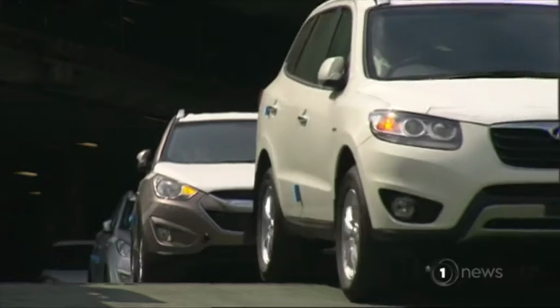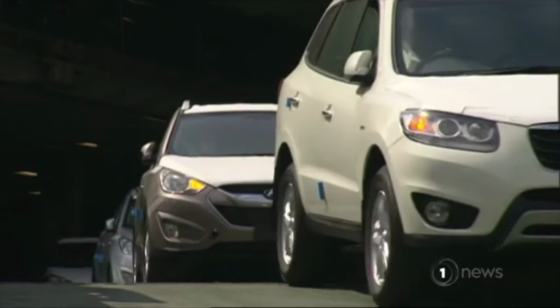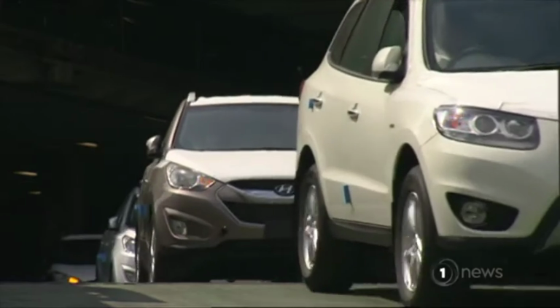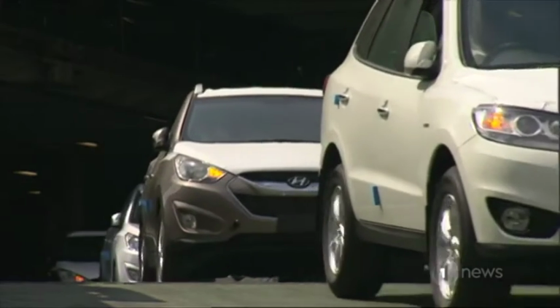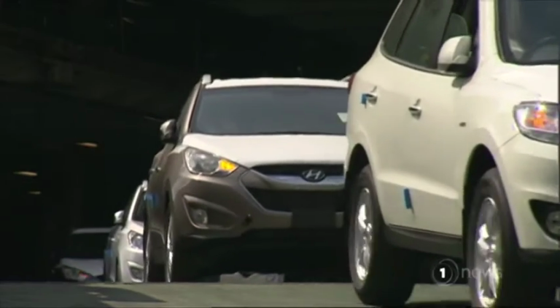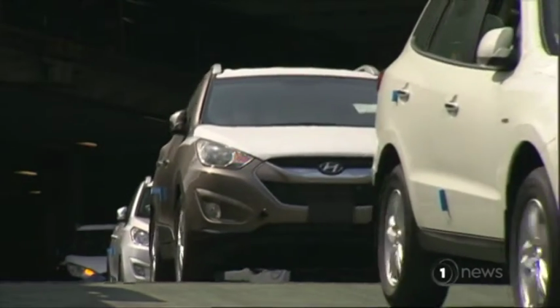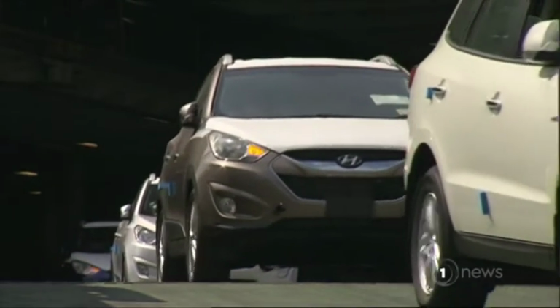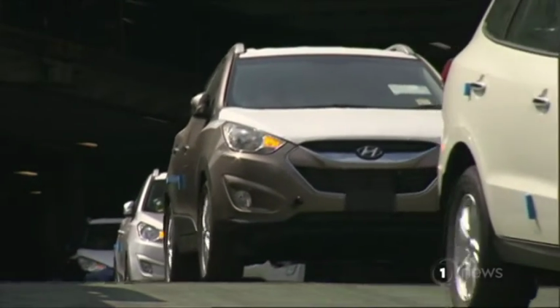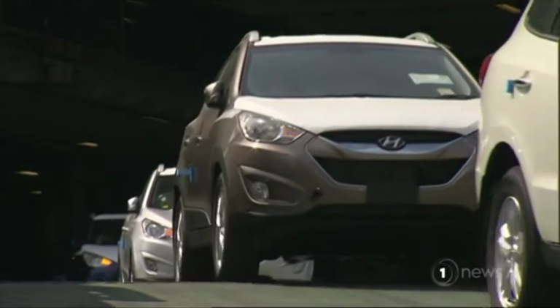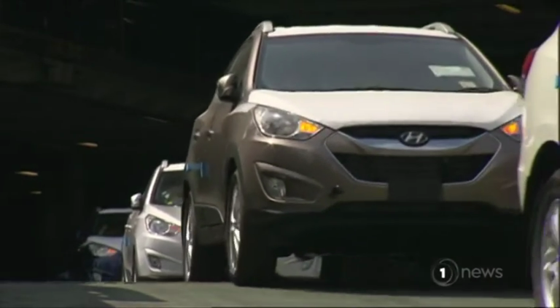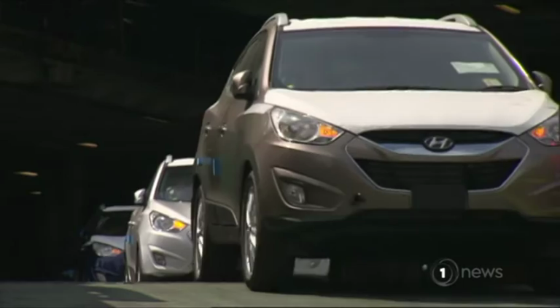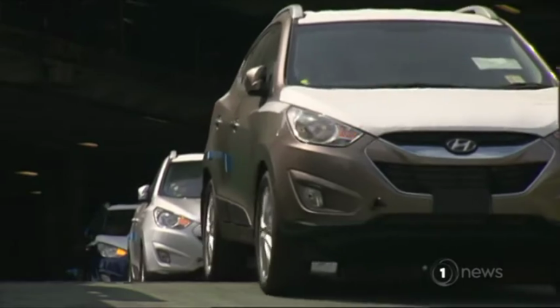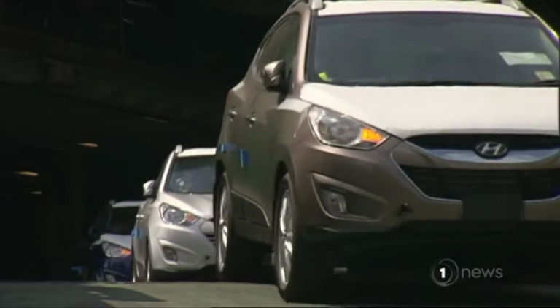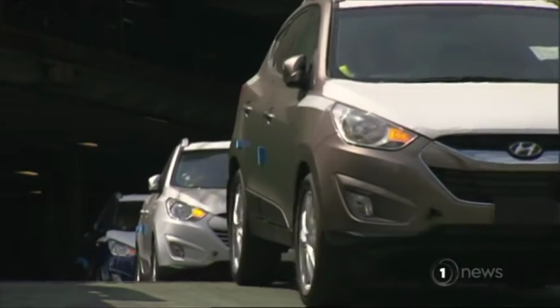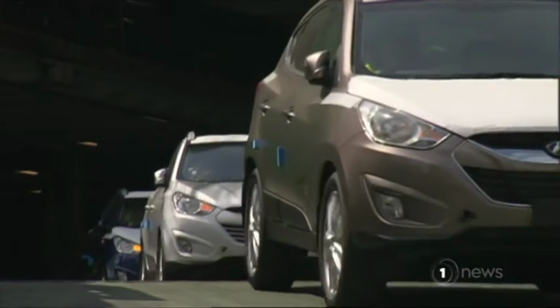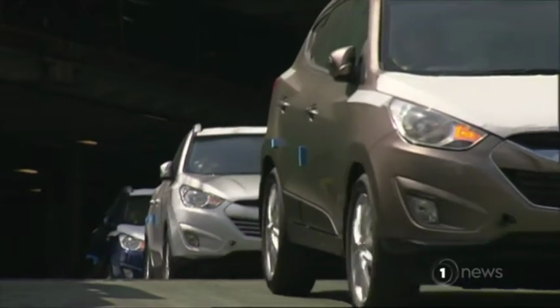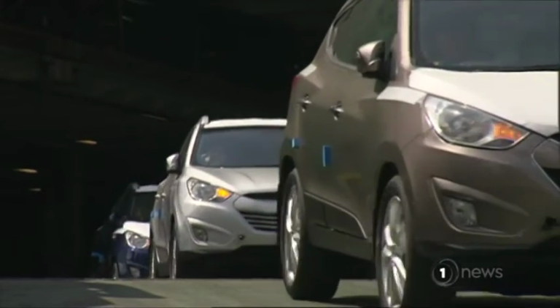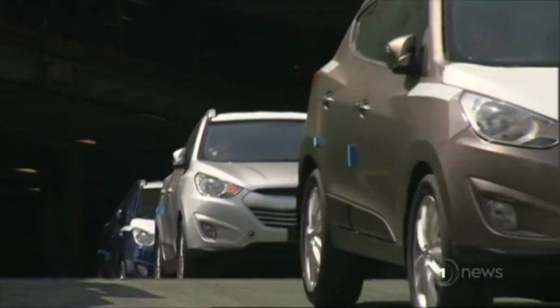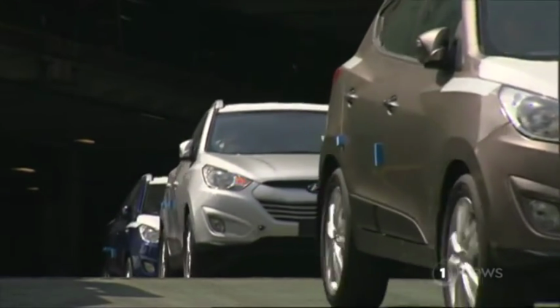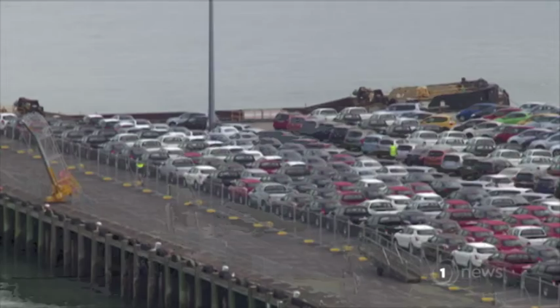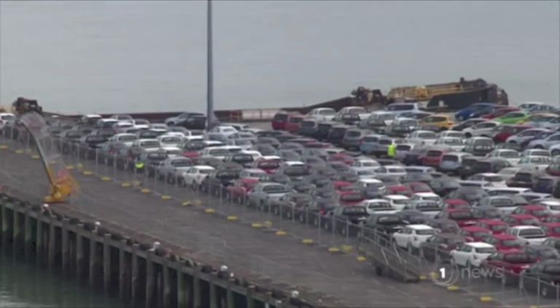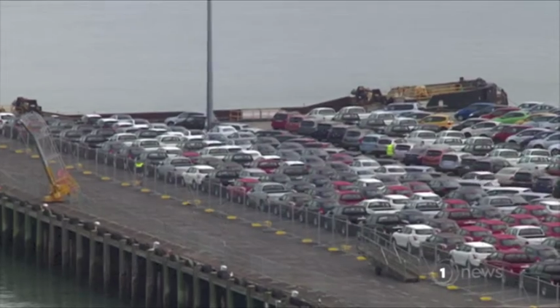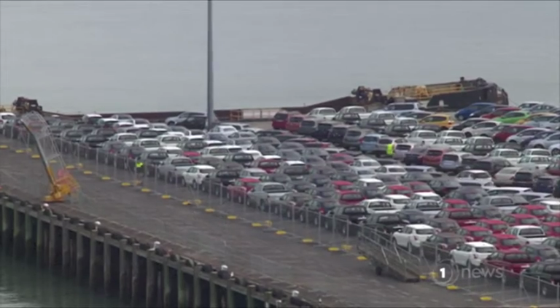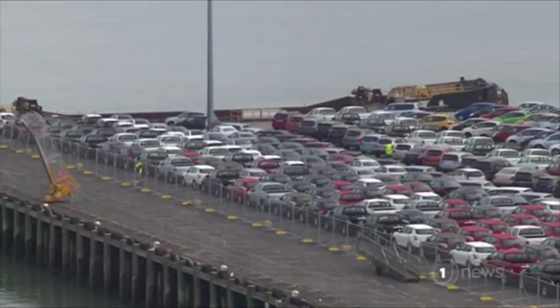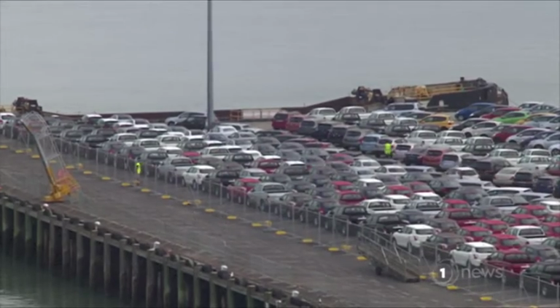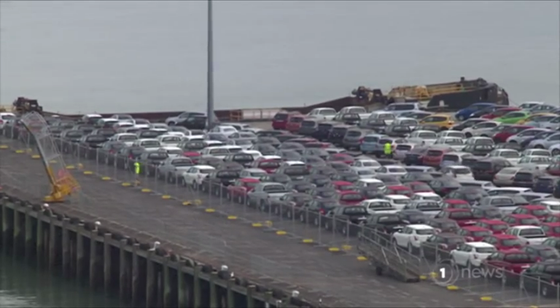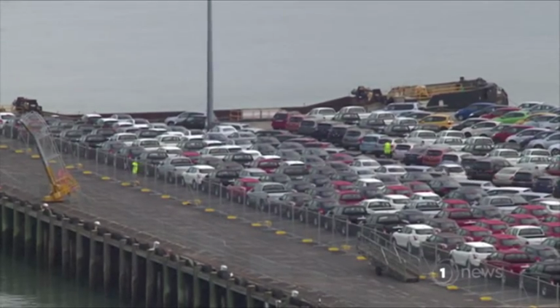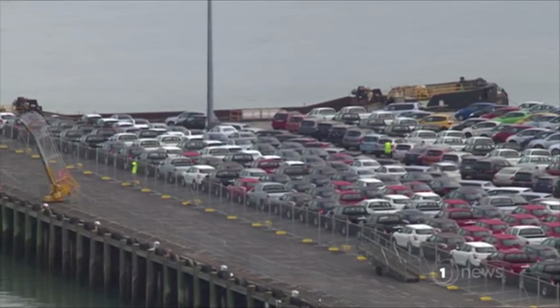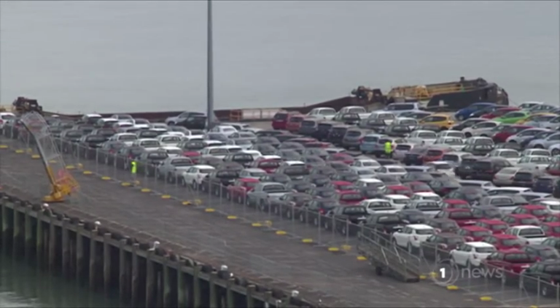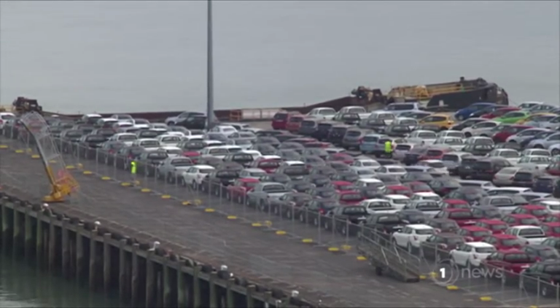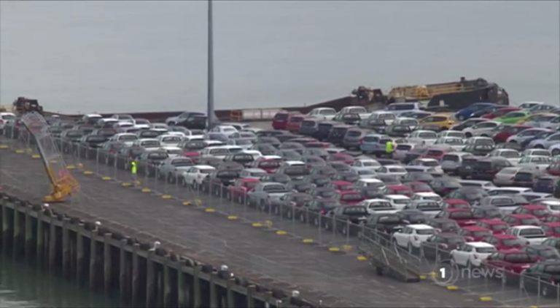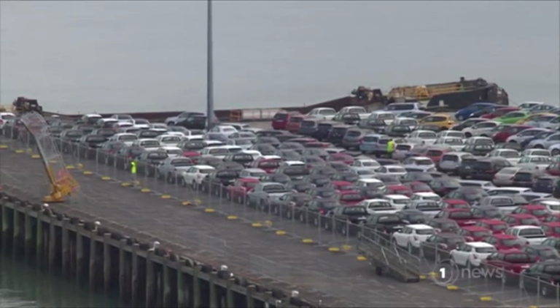Cargo ships can carry up to 4,000 cars at a time. Roughly 10,000 have returned to Japan because of the infestation.